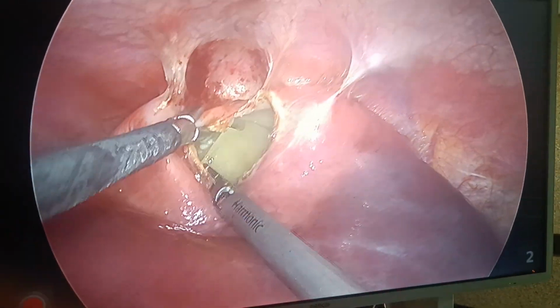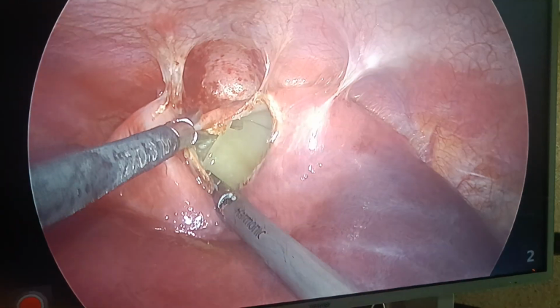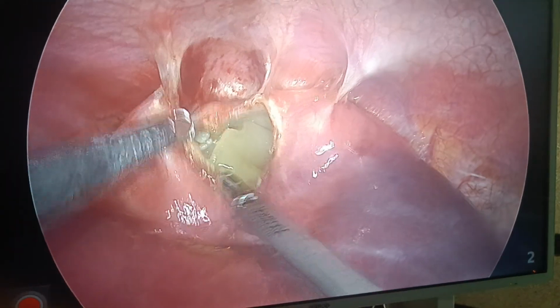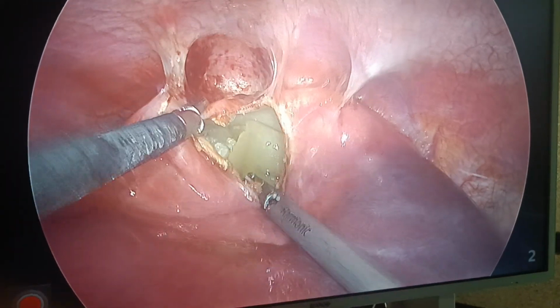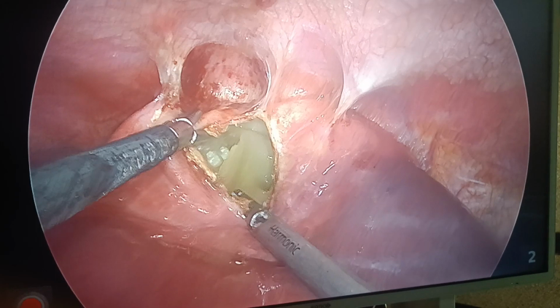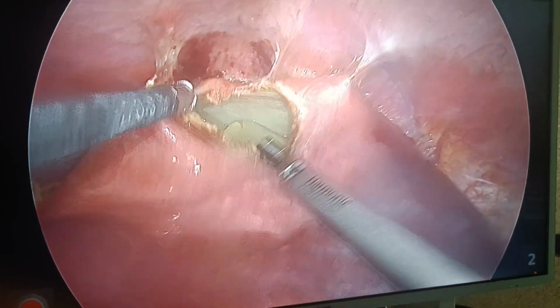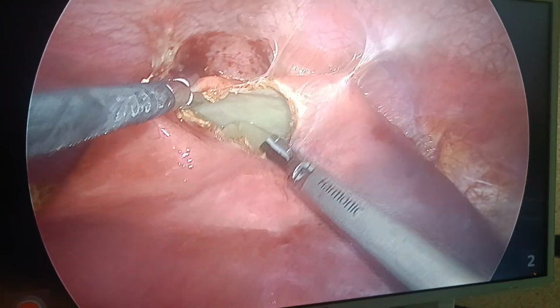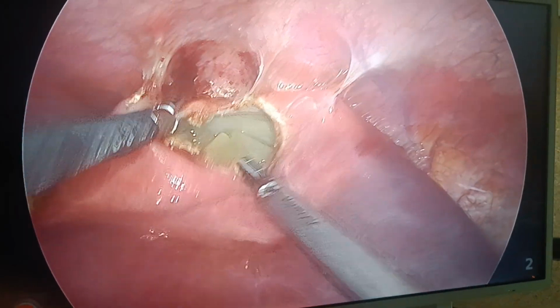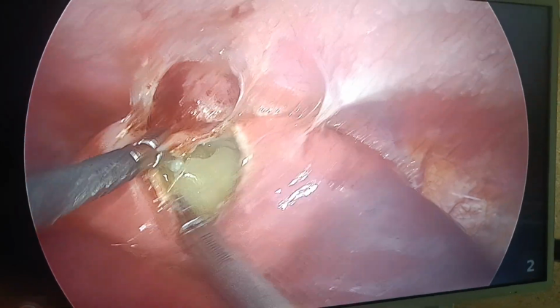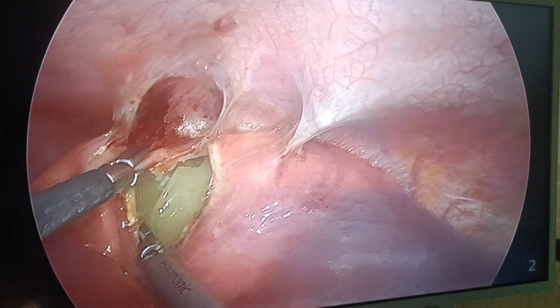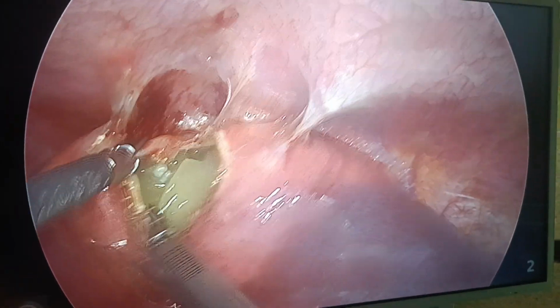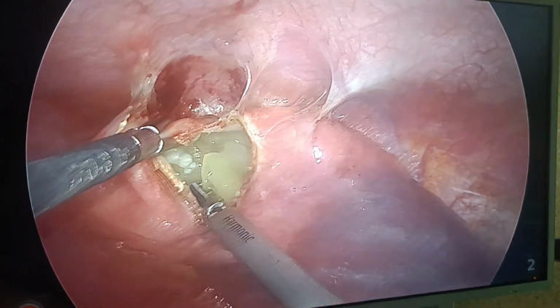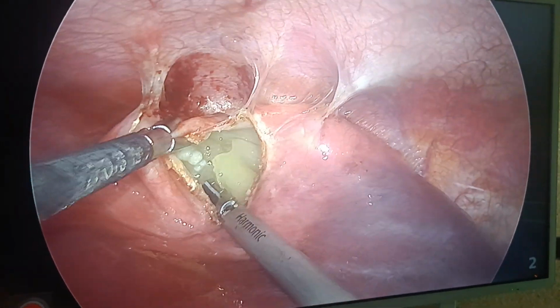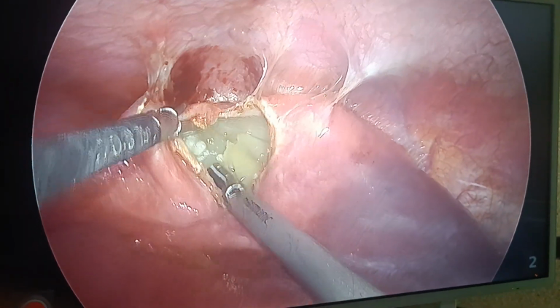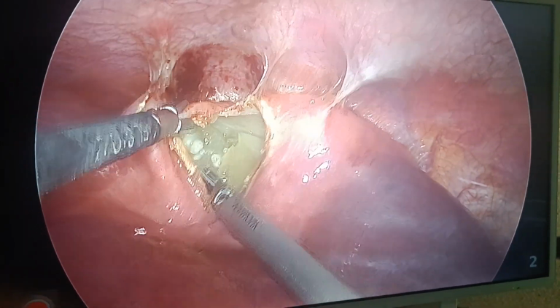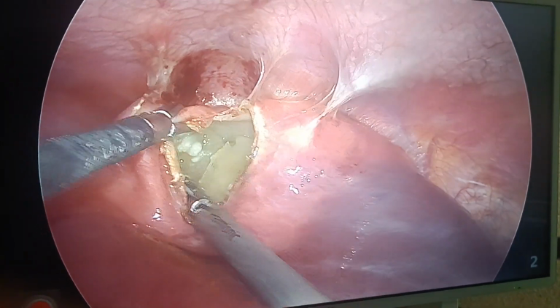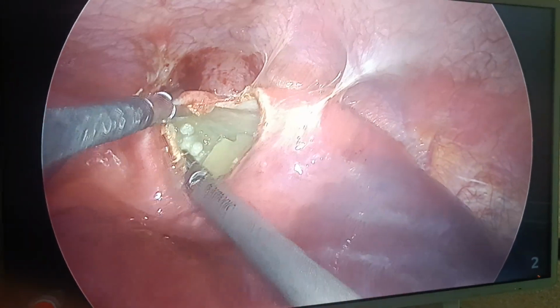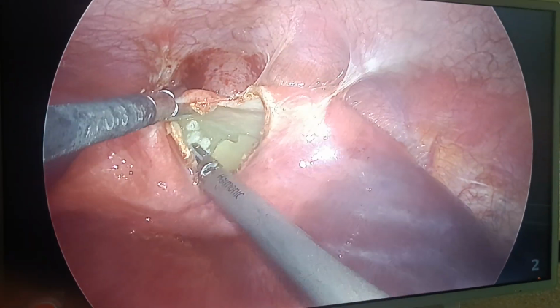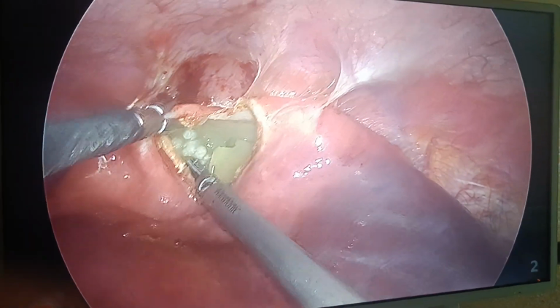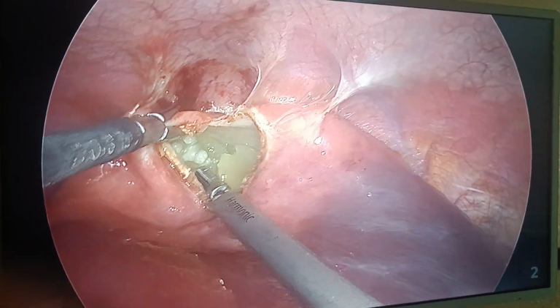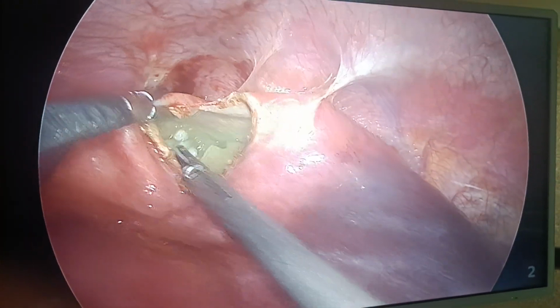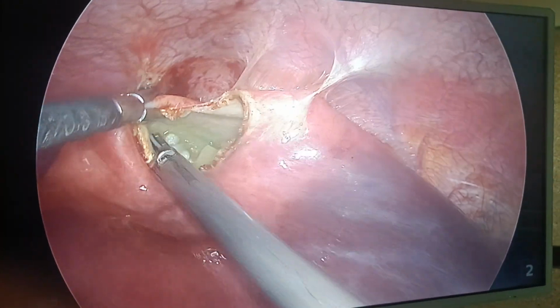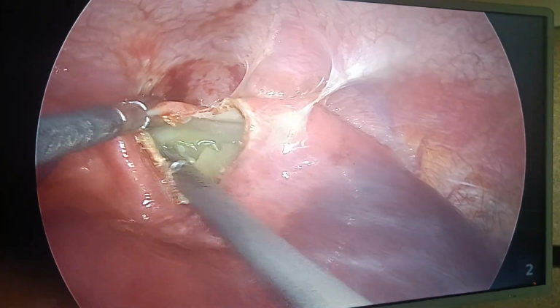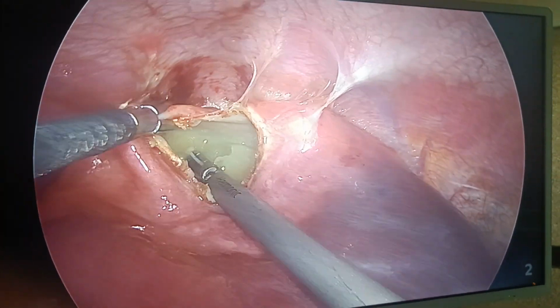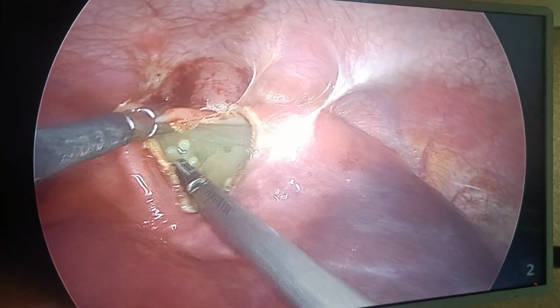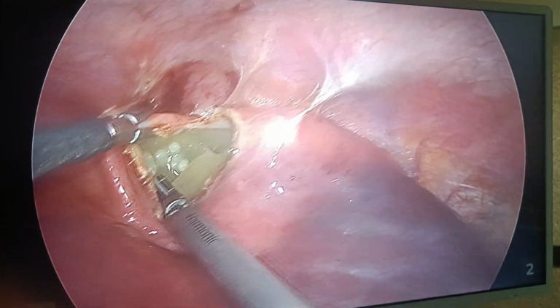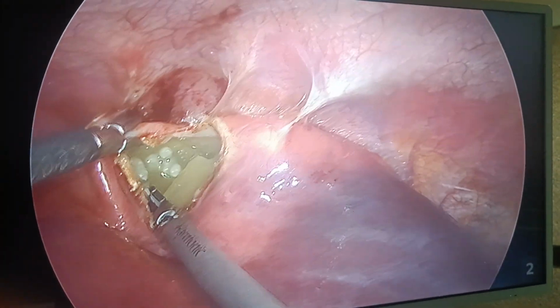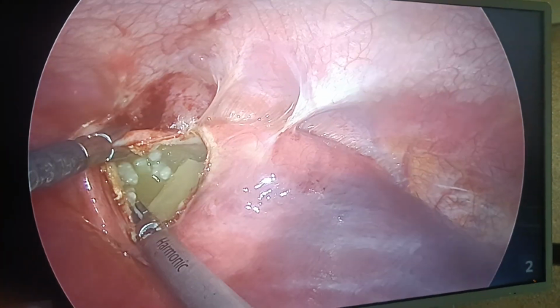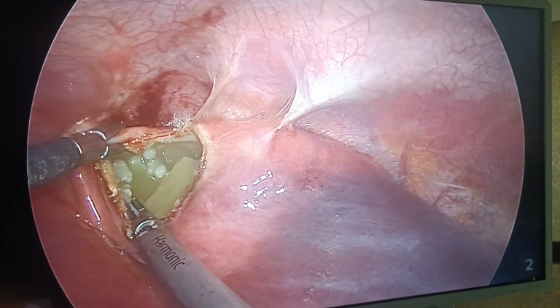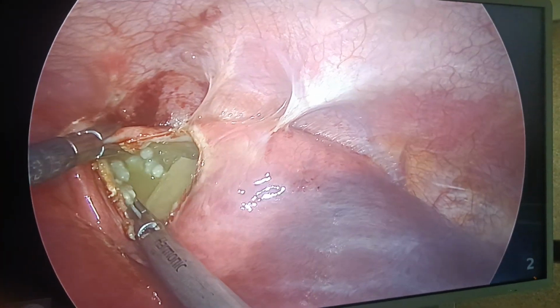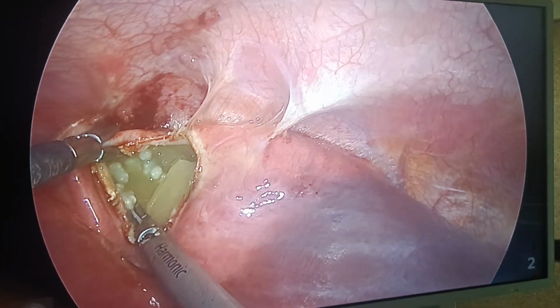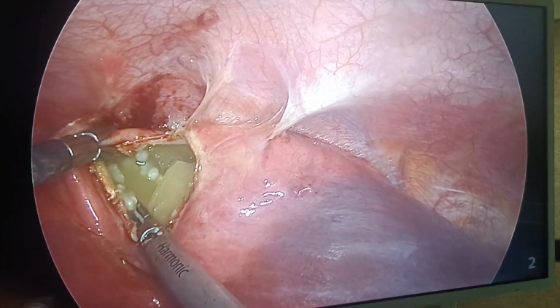Can you appreciate? This is the hydatid cyst content. Can you see the daughter cysts? Can you see this?